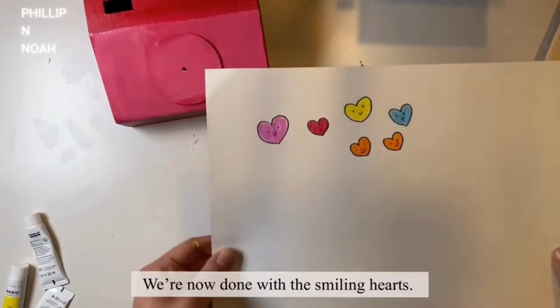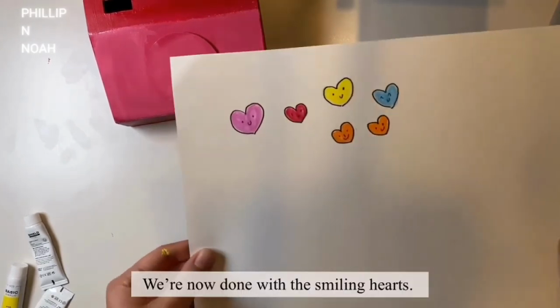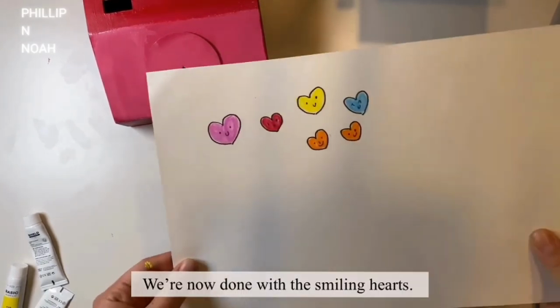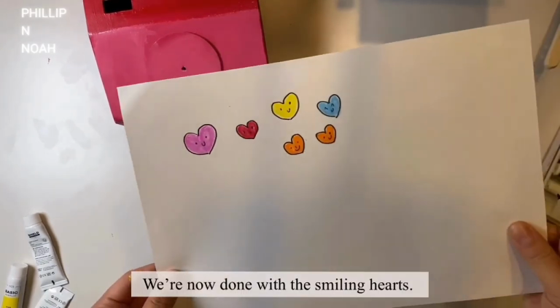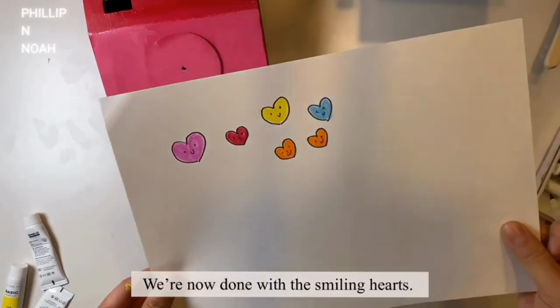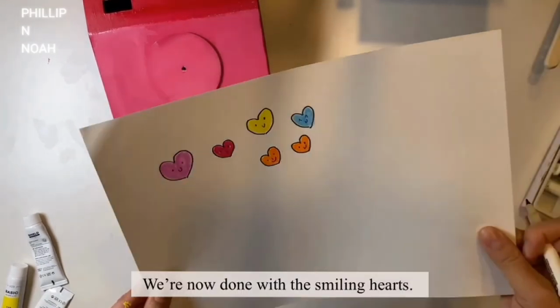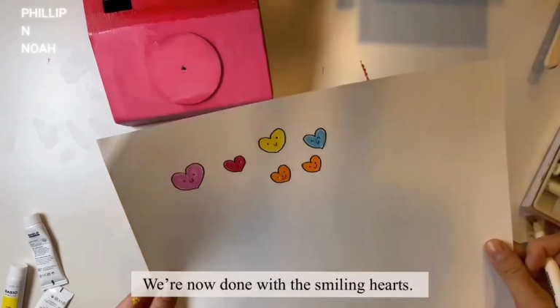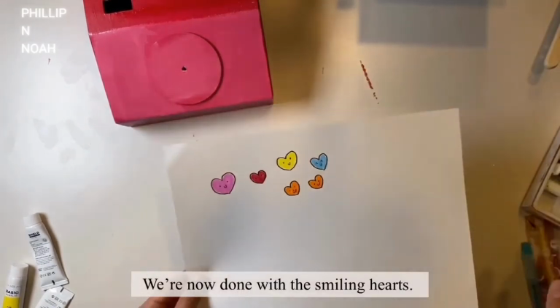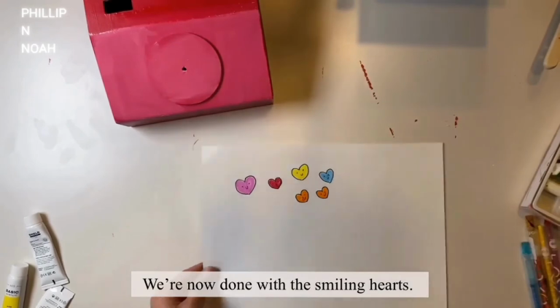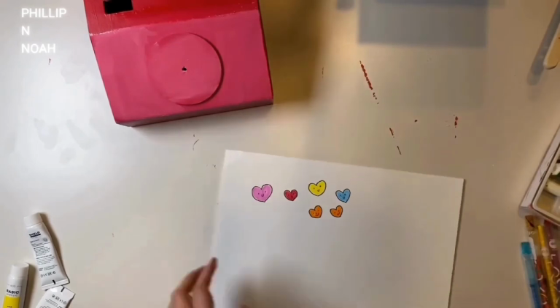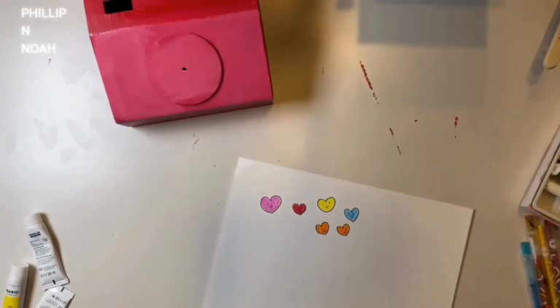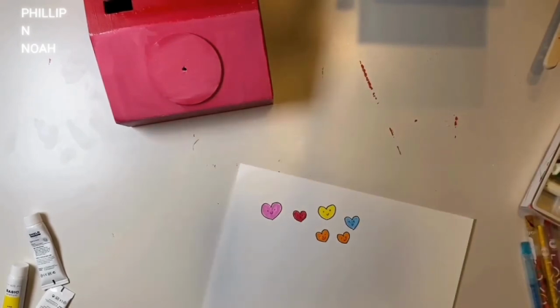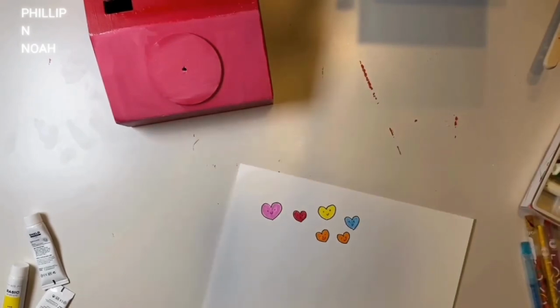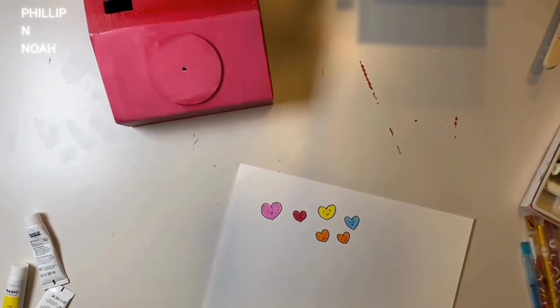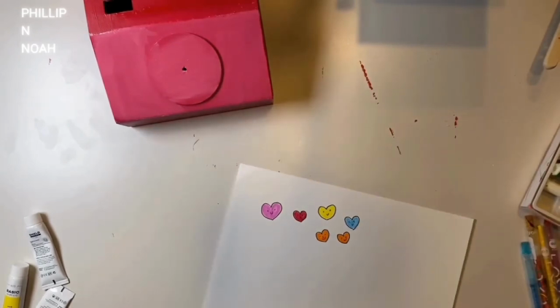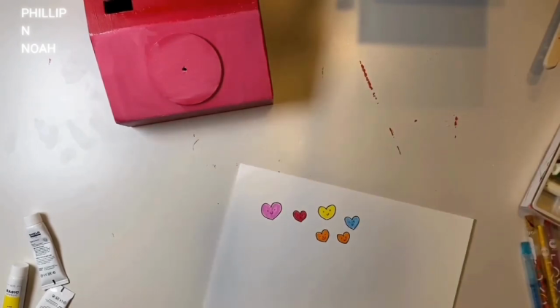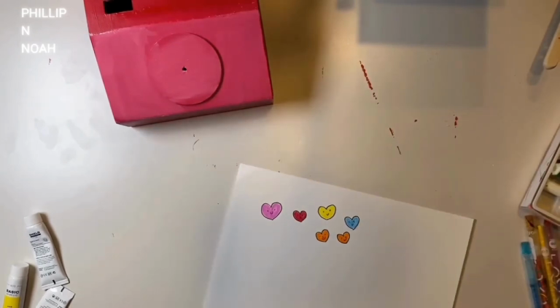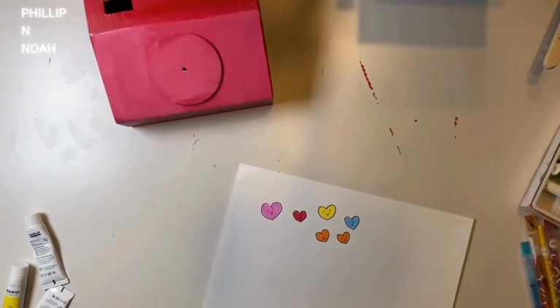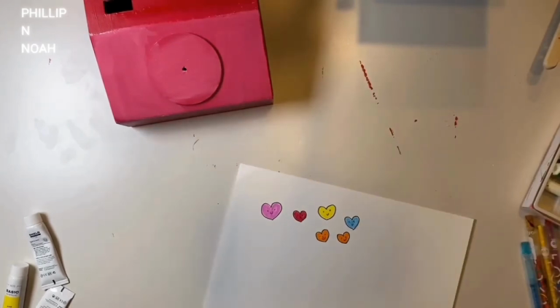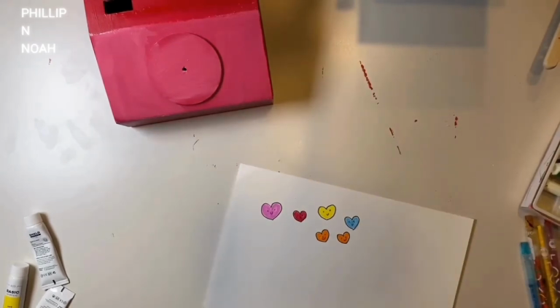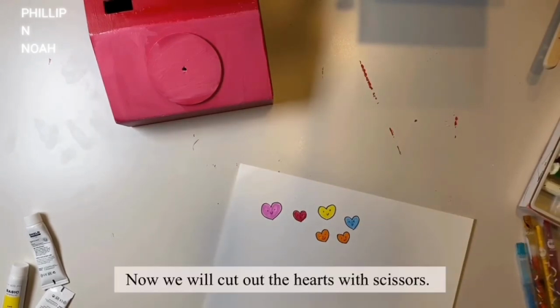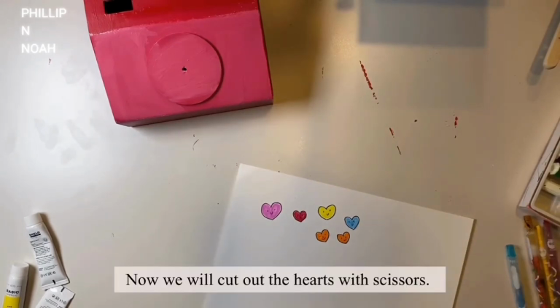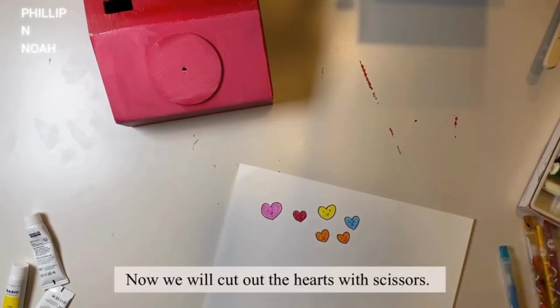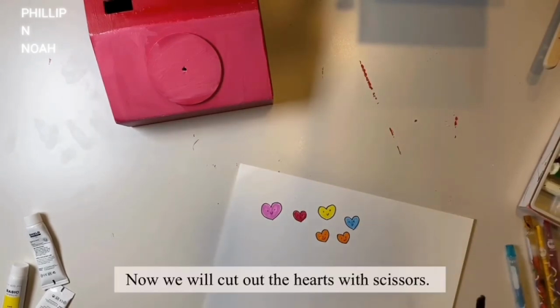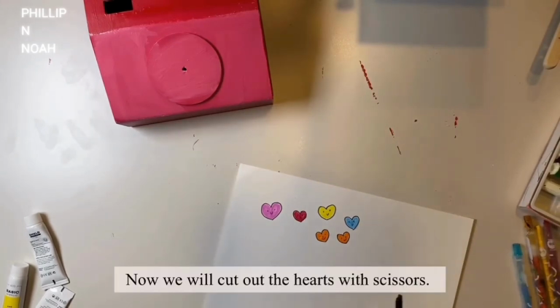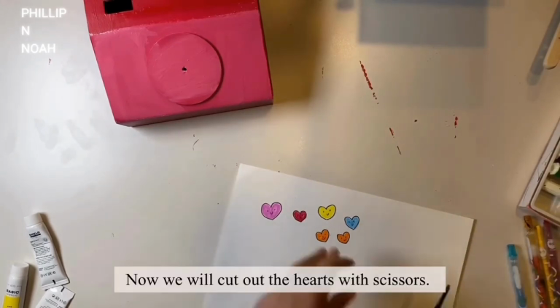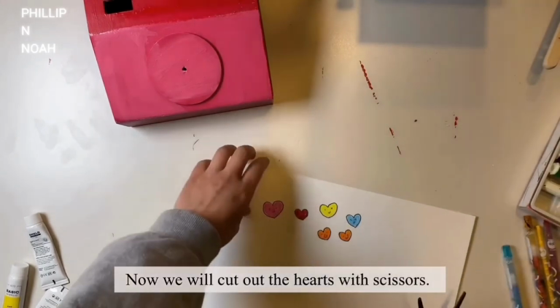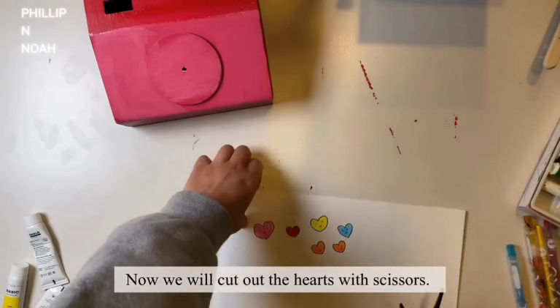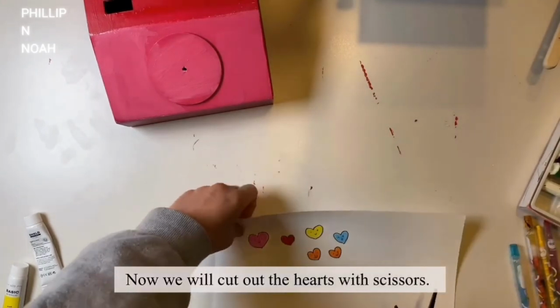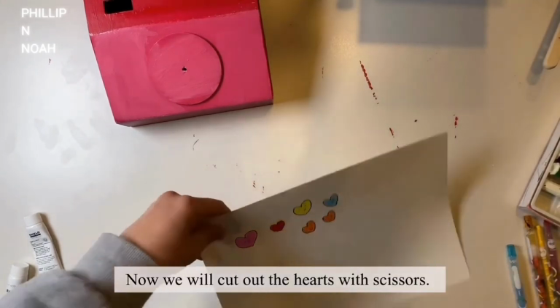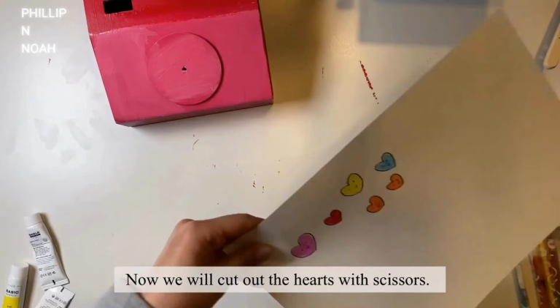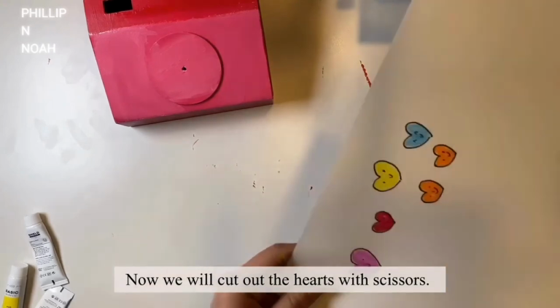We're now done with the smiling hearts. Now we'll cut out the hearts with scissors.